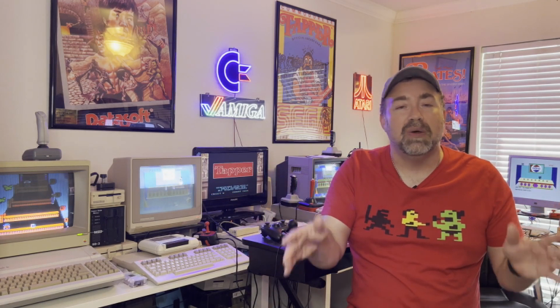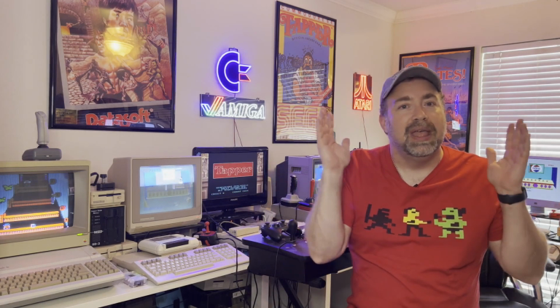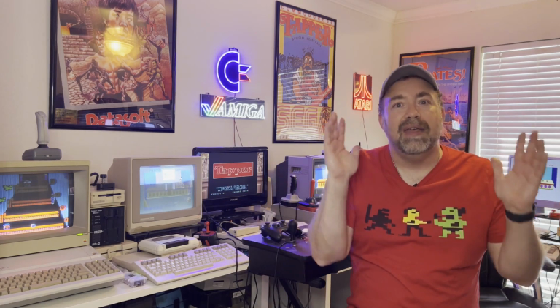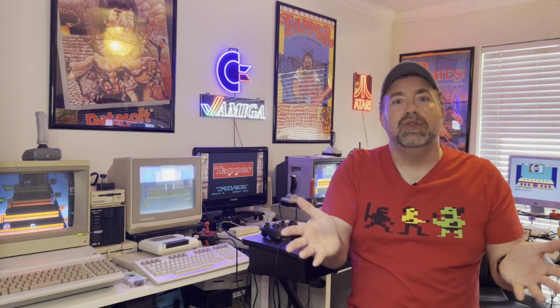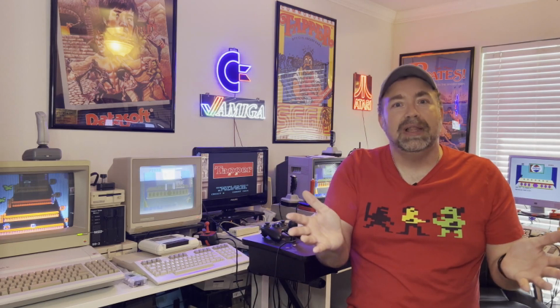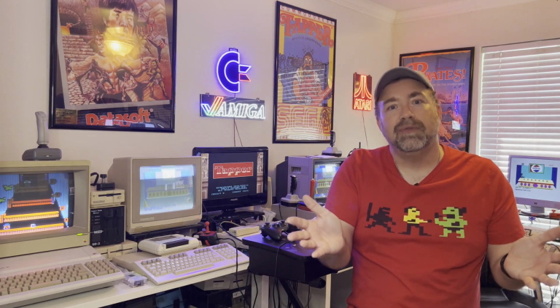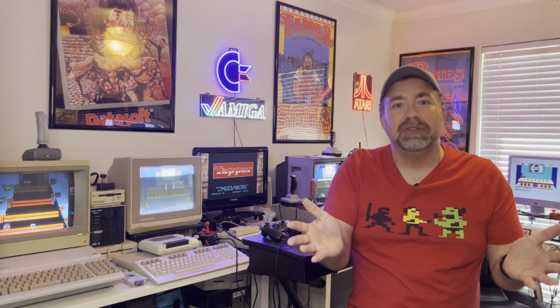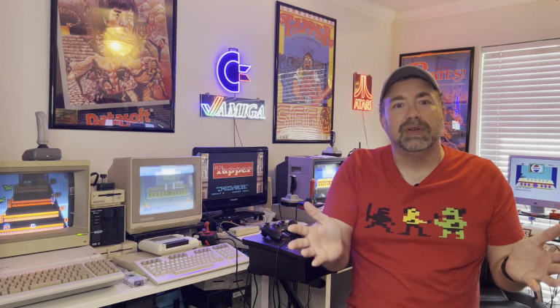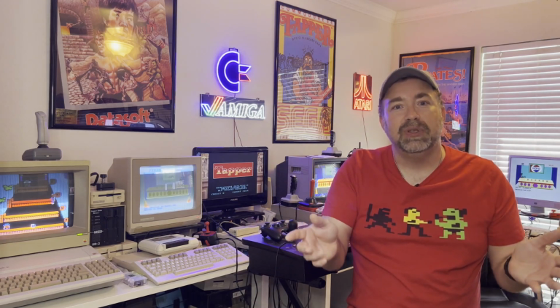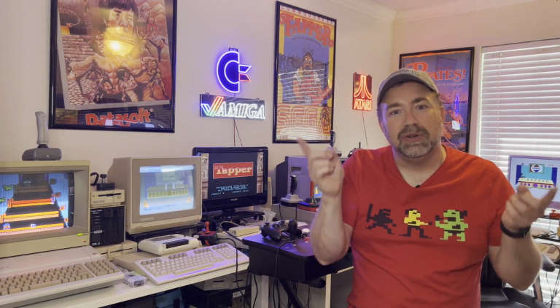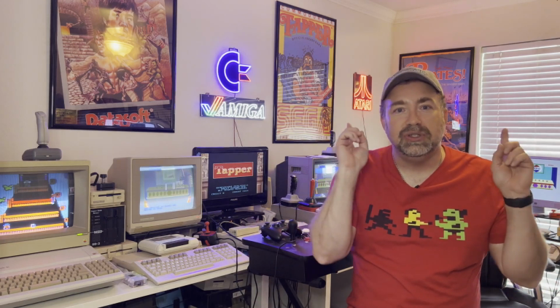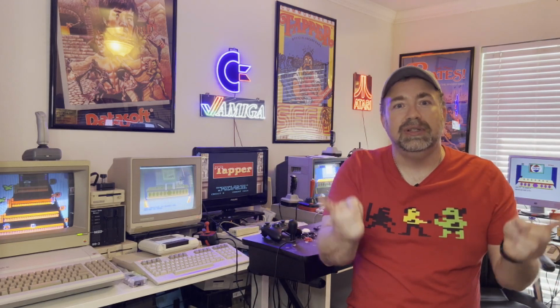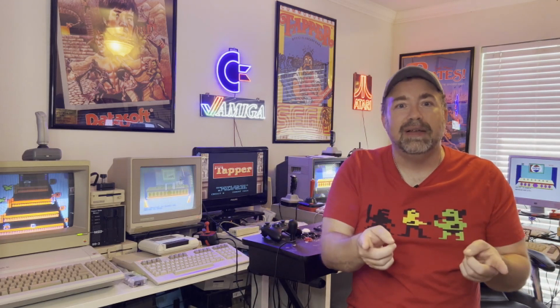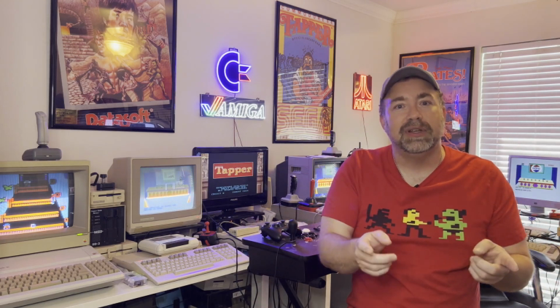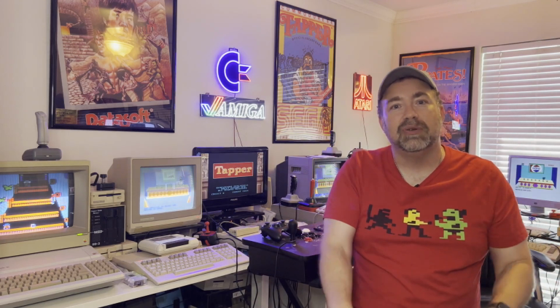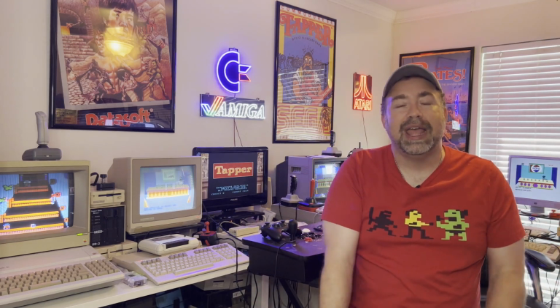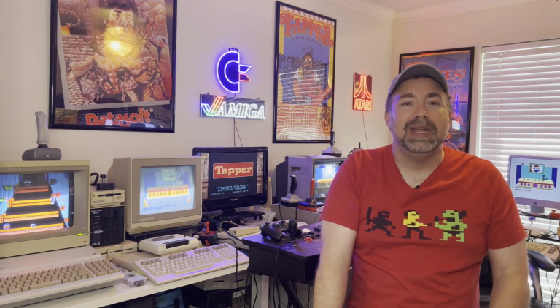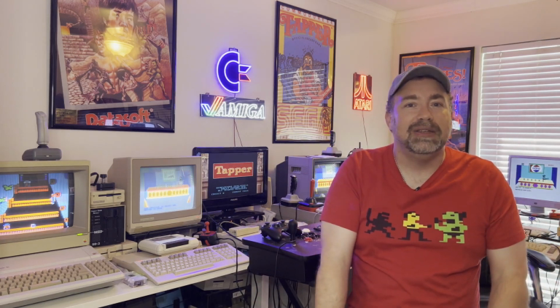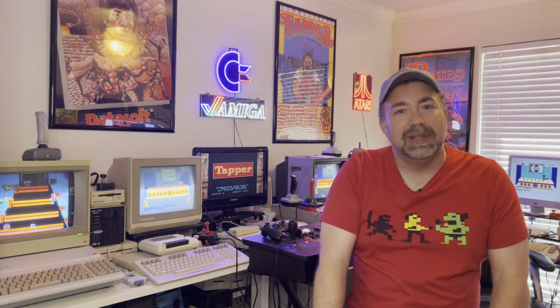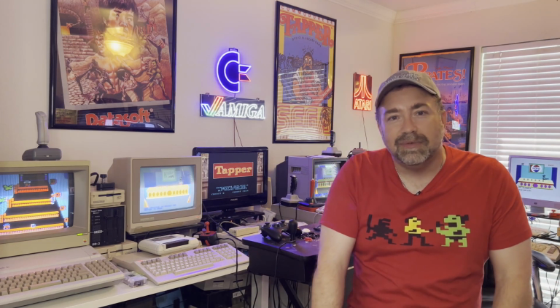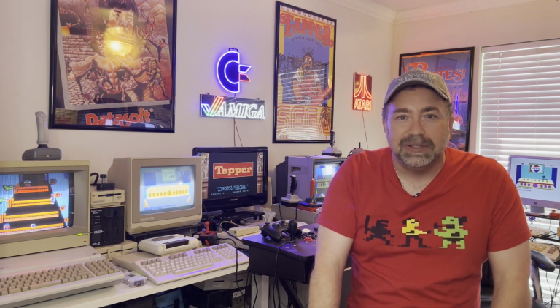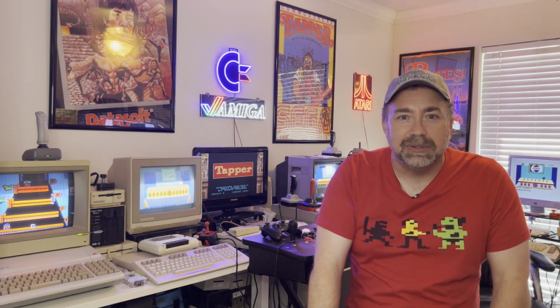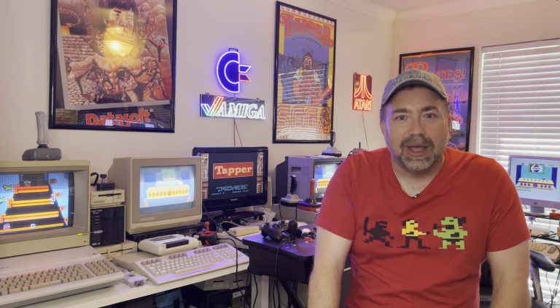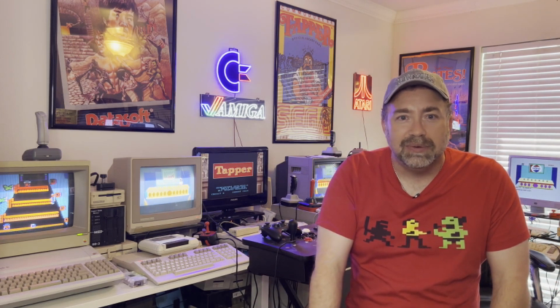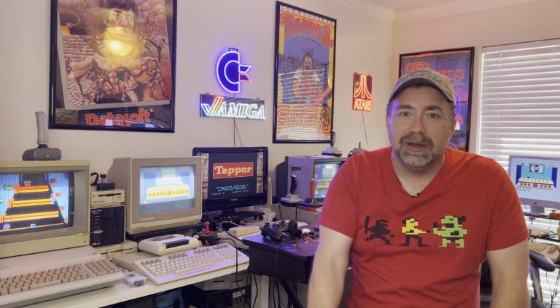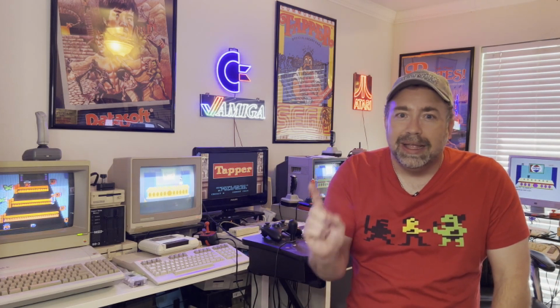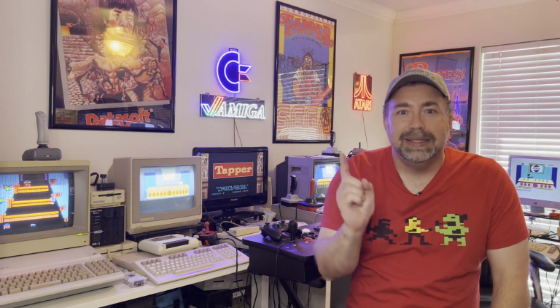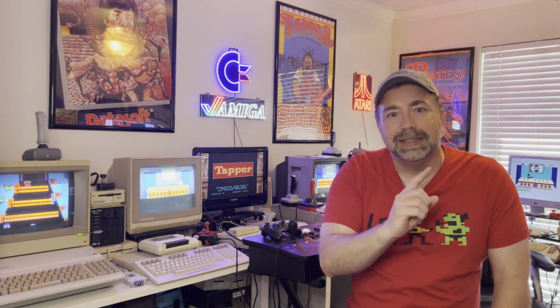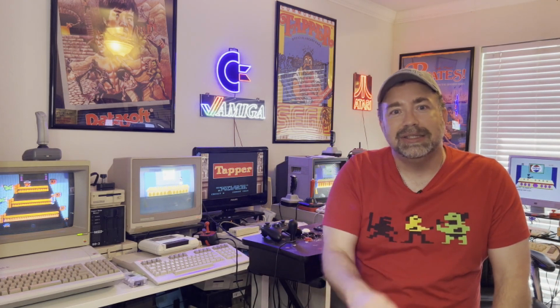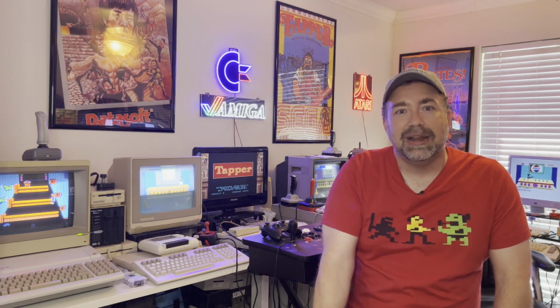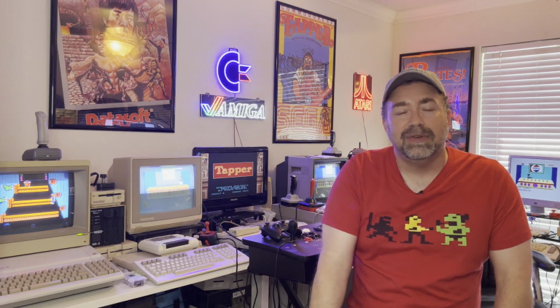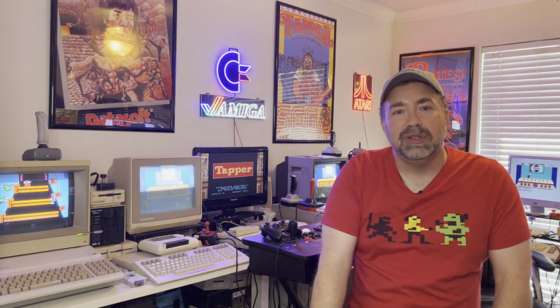So if you love retro computers, you love retro gaming, and you love retro software, this is the channel for you.